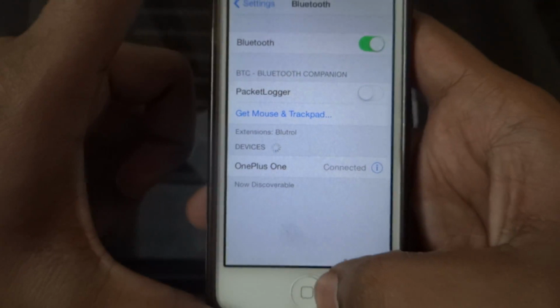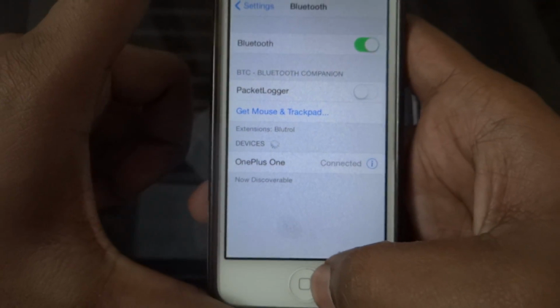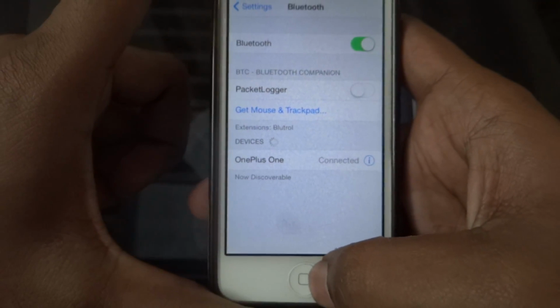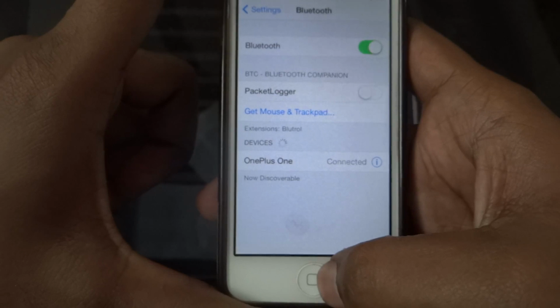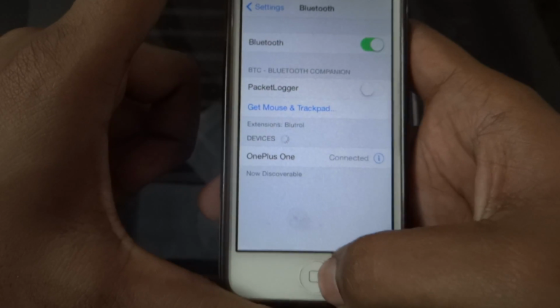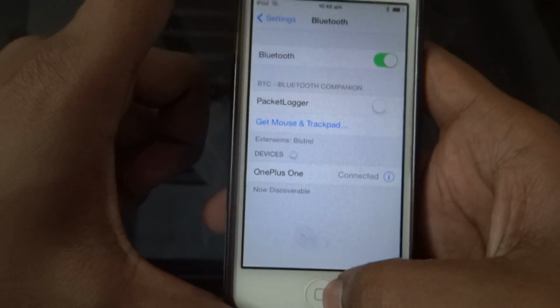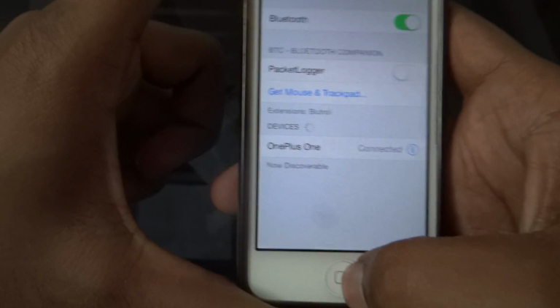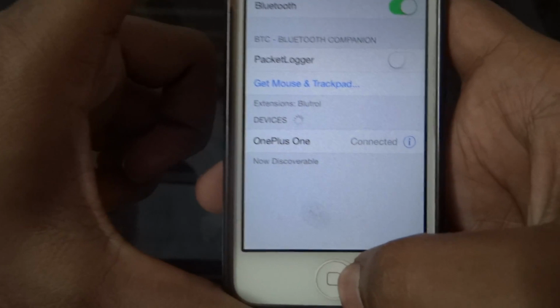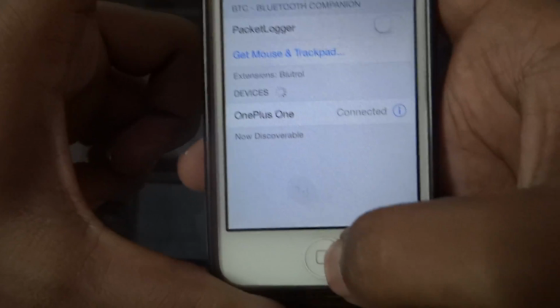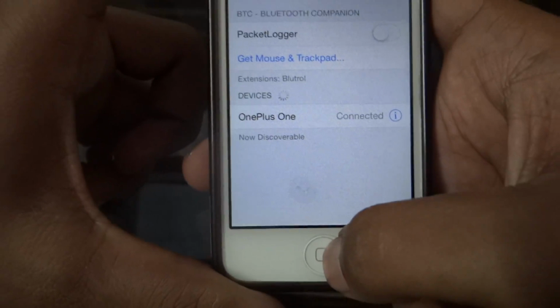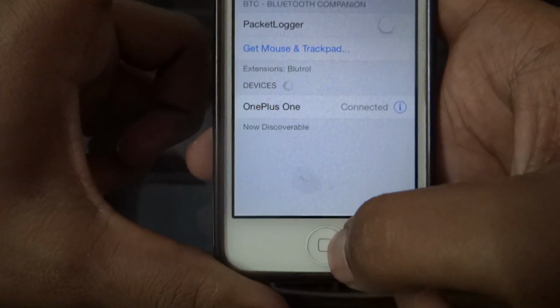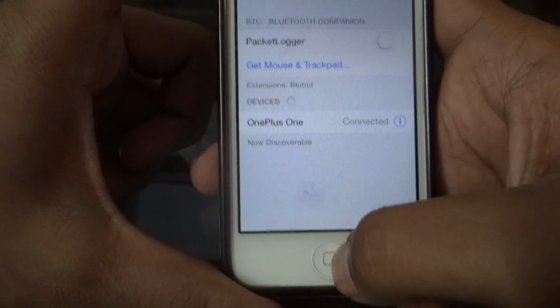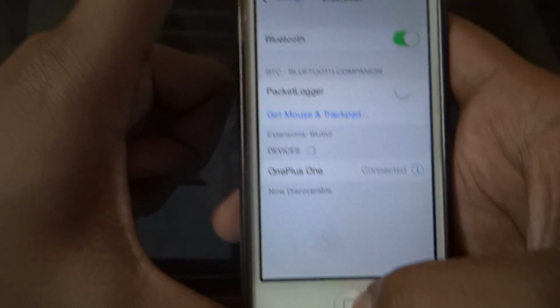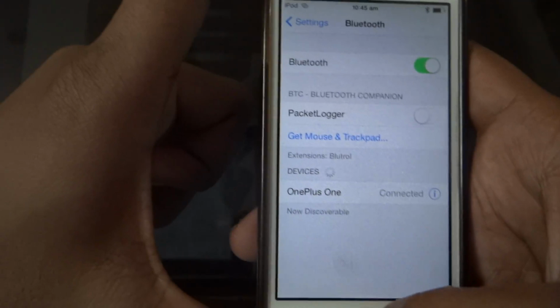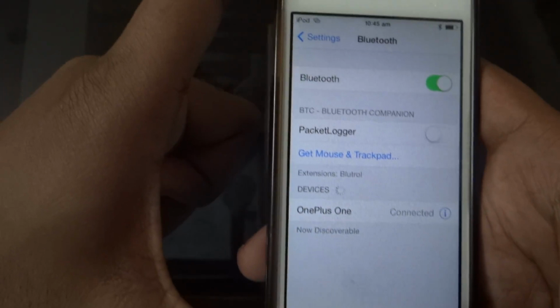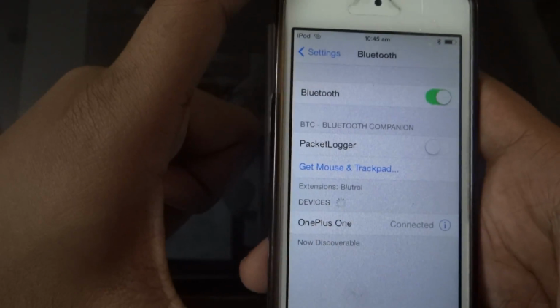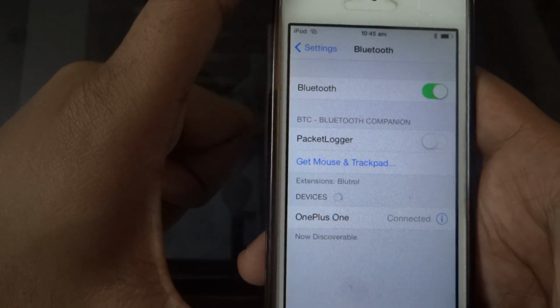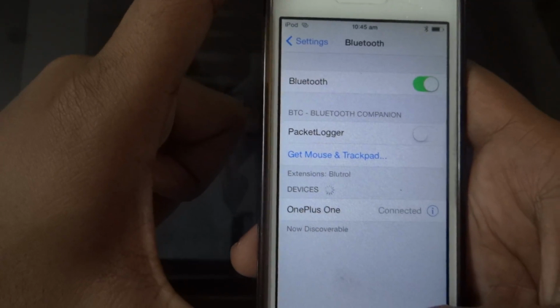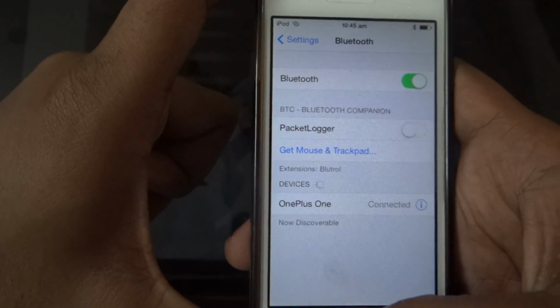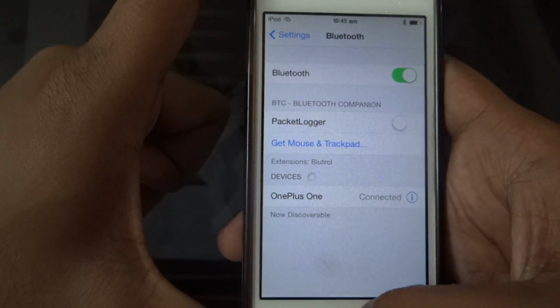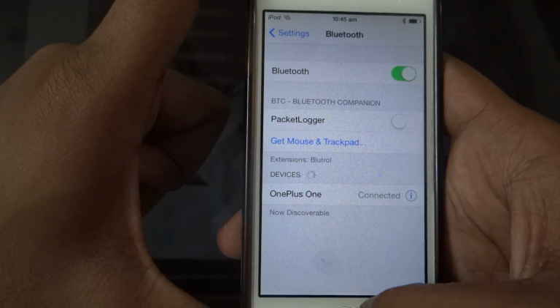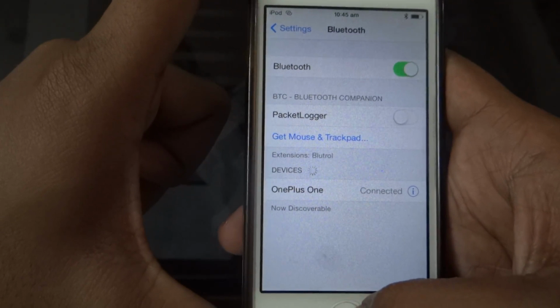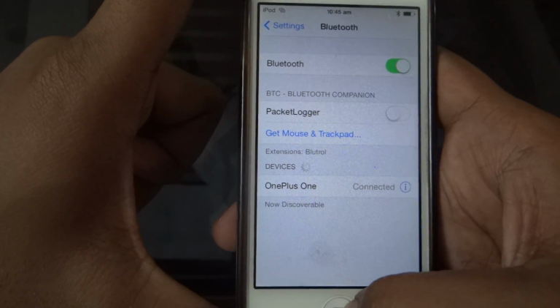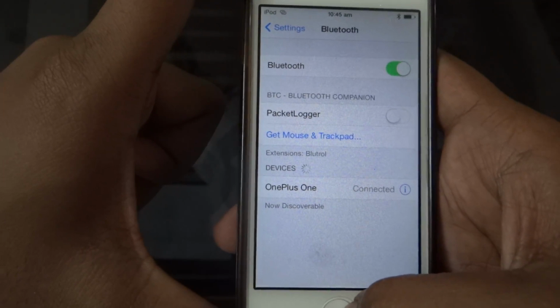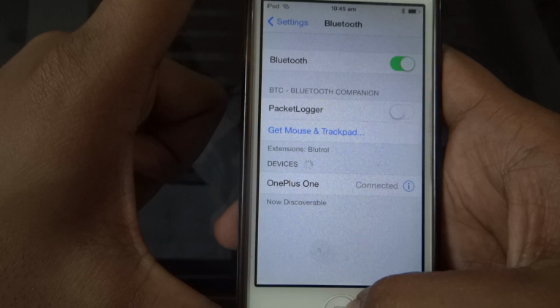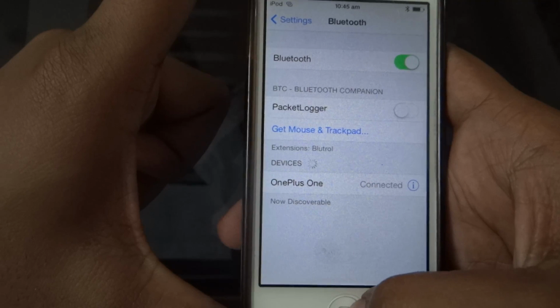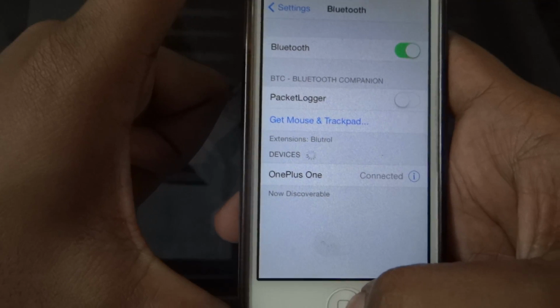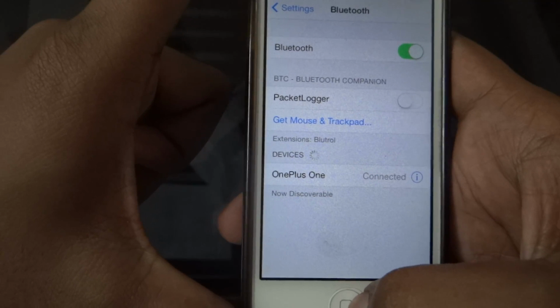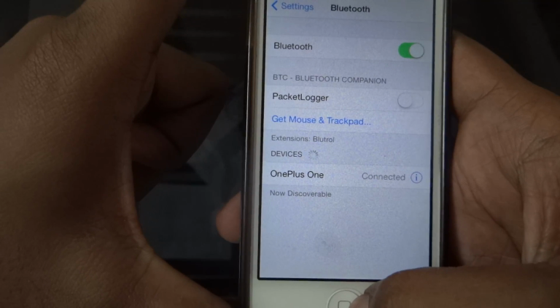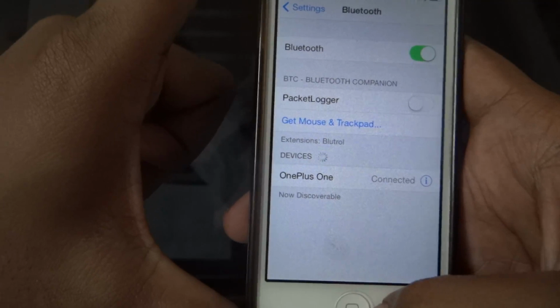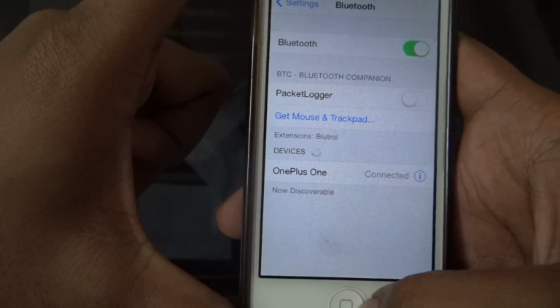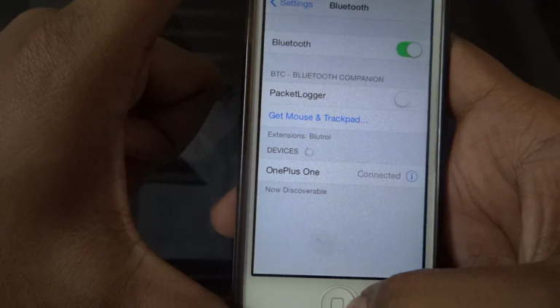Now your internet from your Android is being shared to your iOS device using Bluetooth.